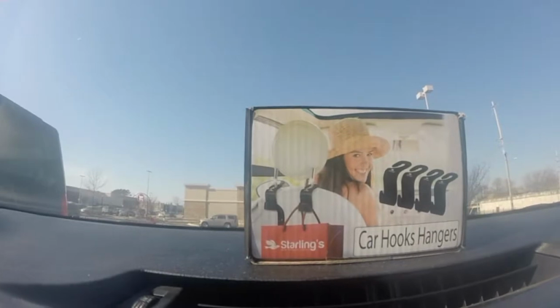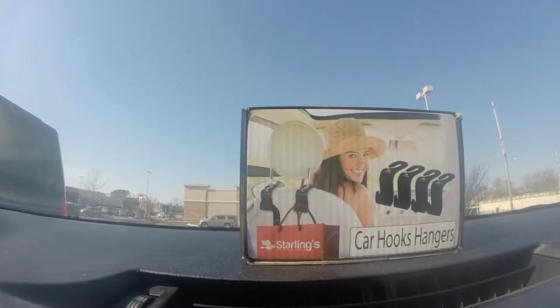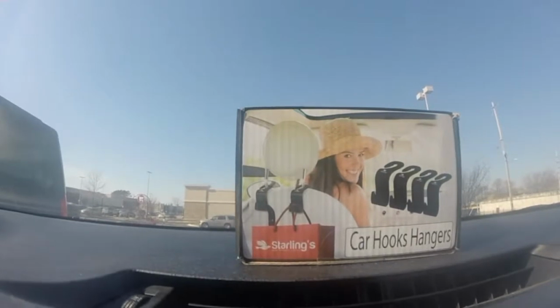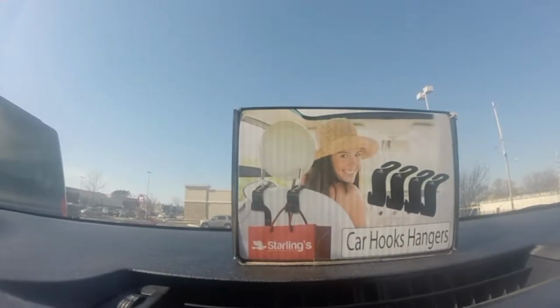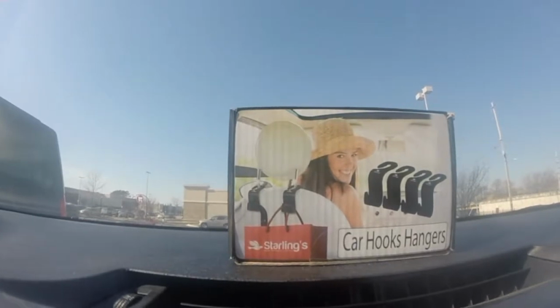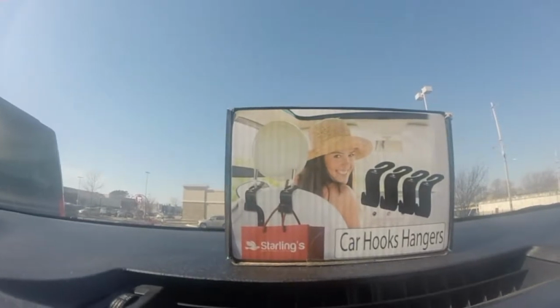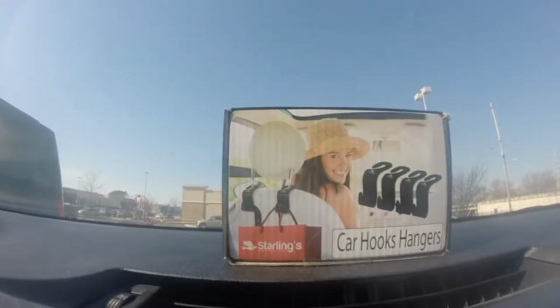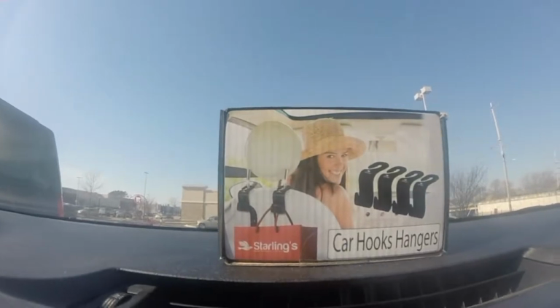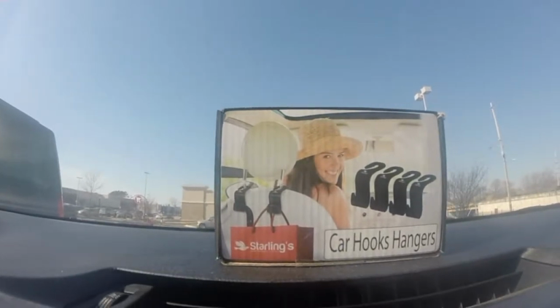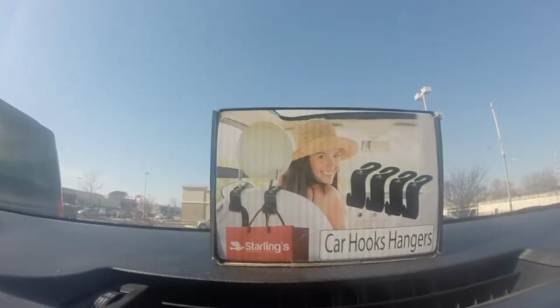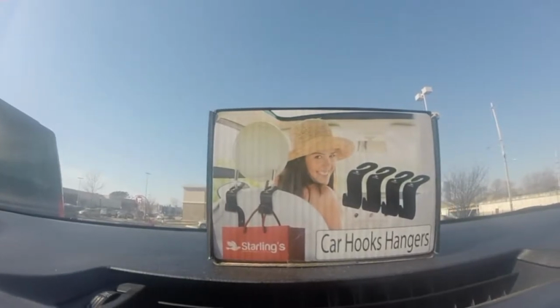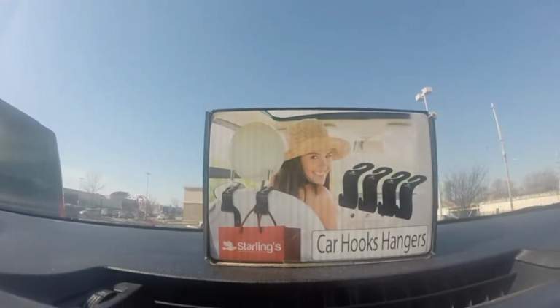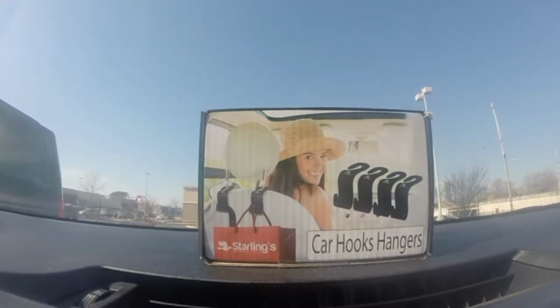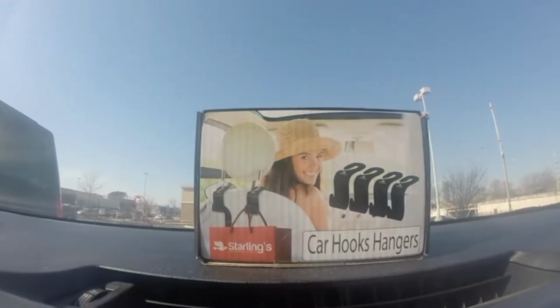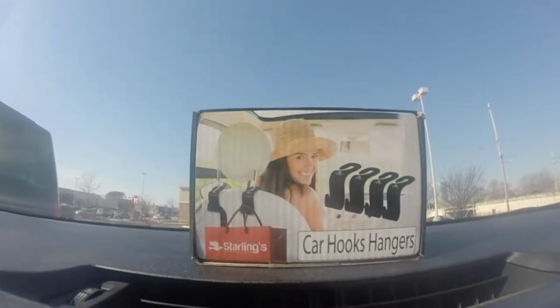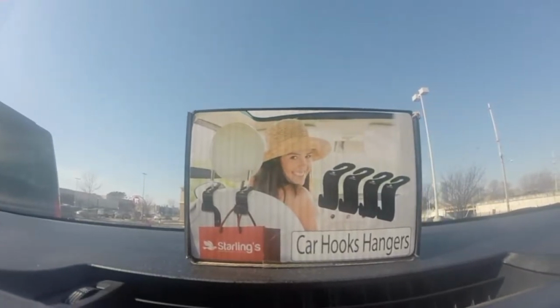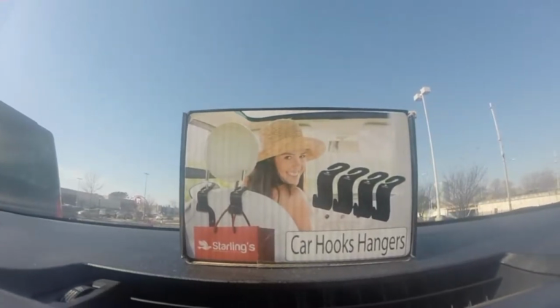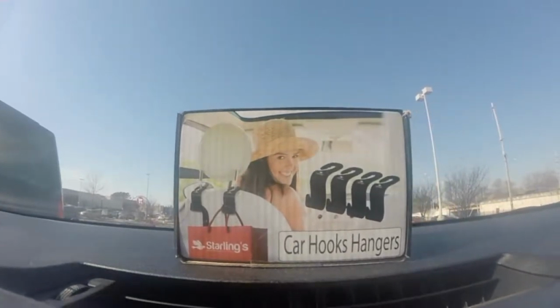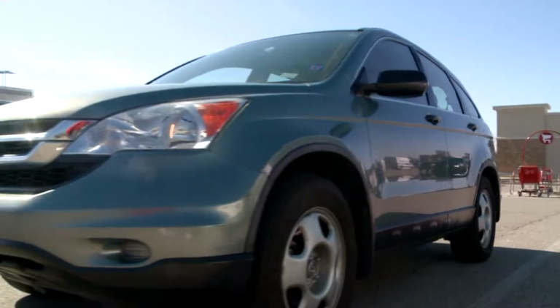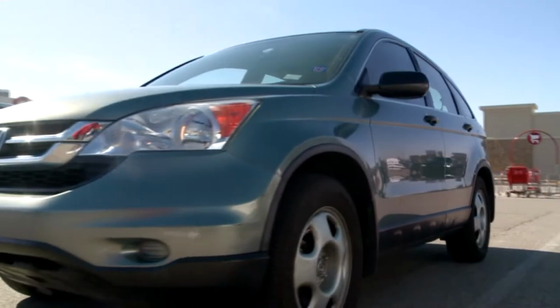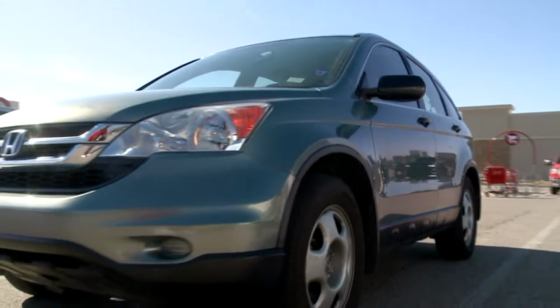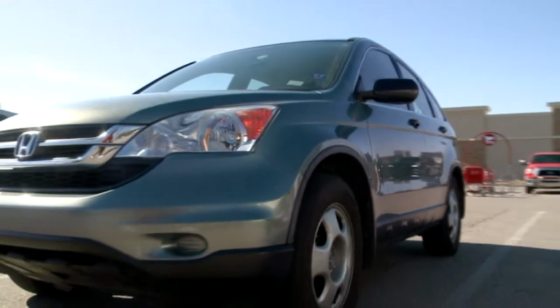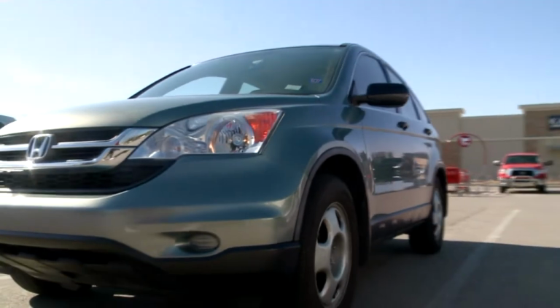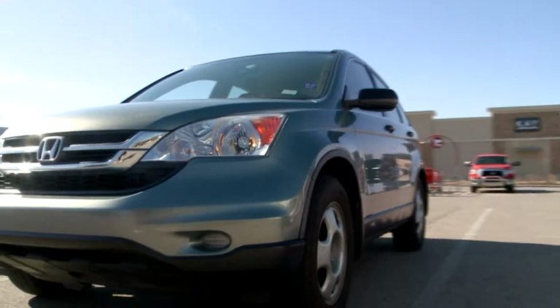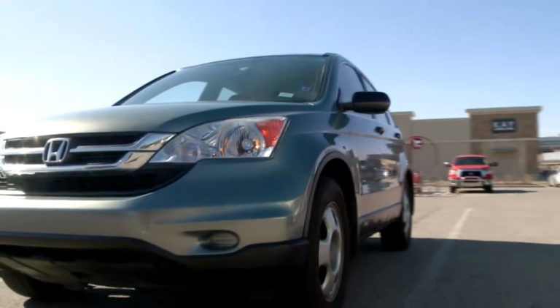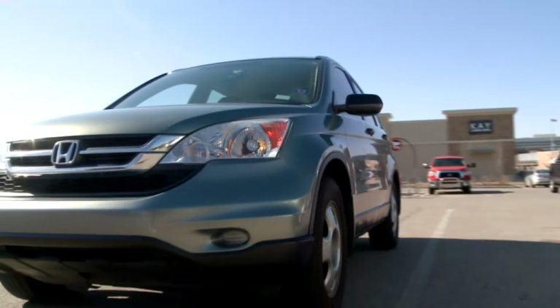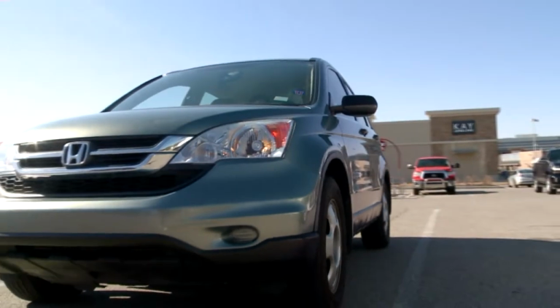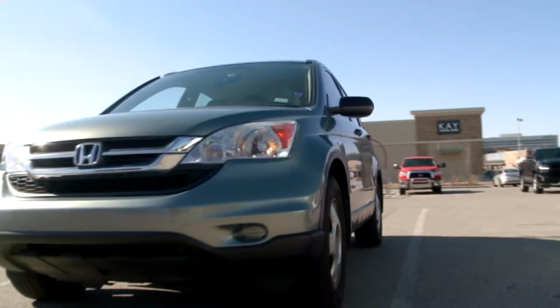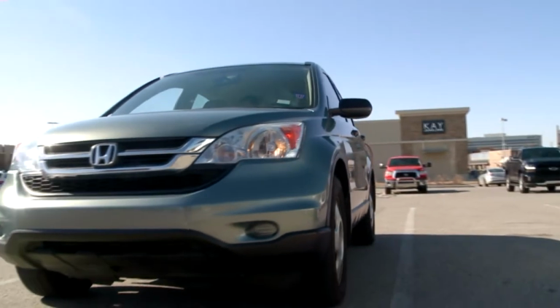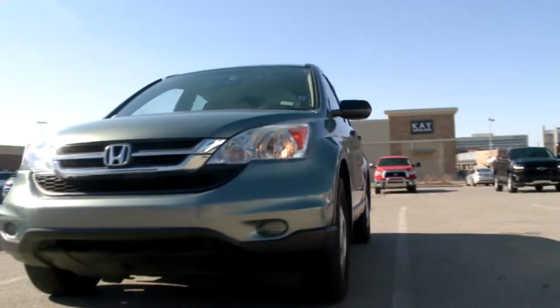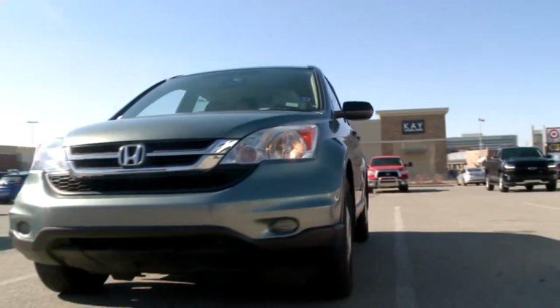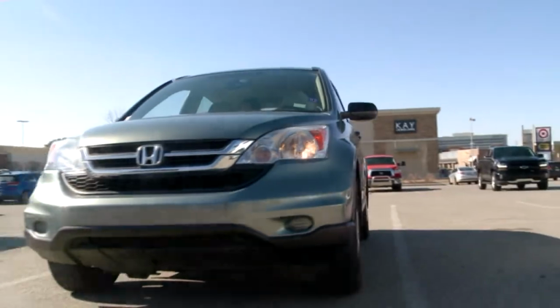Ann hopes the car hooks hangers can help them get organized, but more importantly, she wants the kids to be able to be self-sufficient in the back of the car.